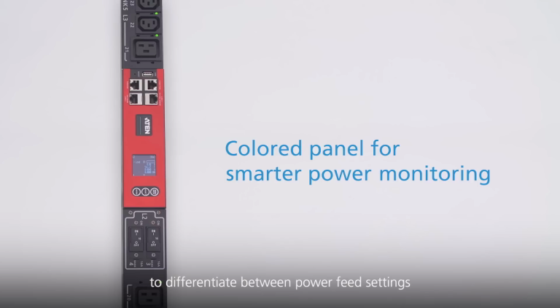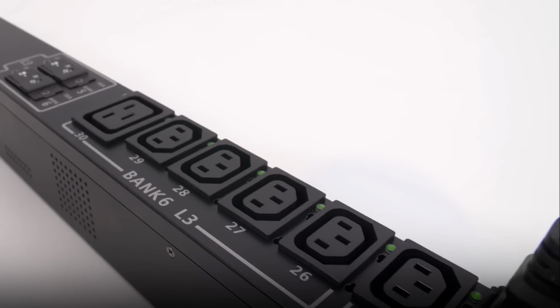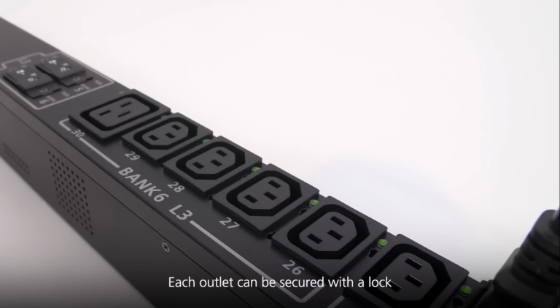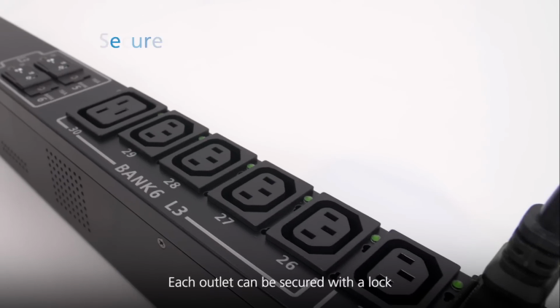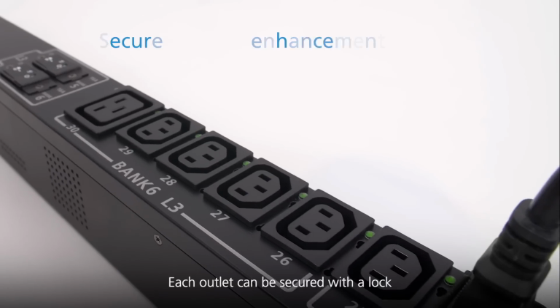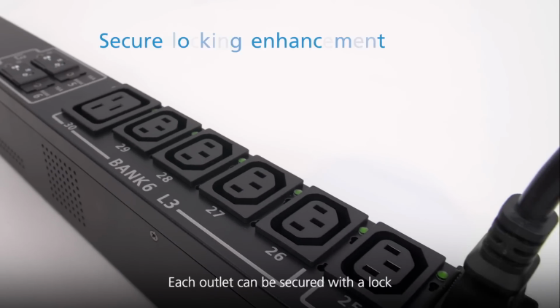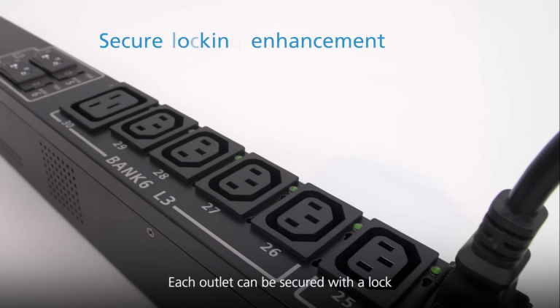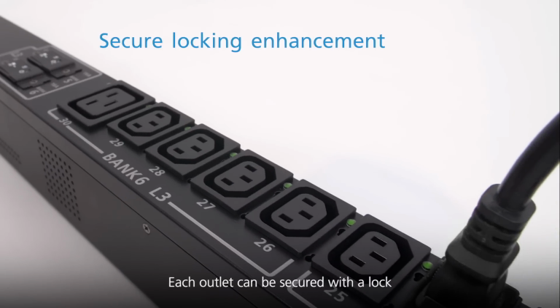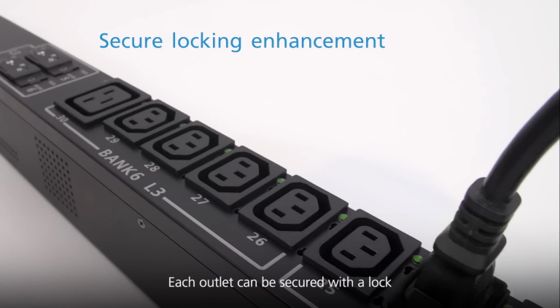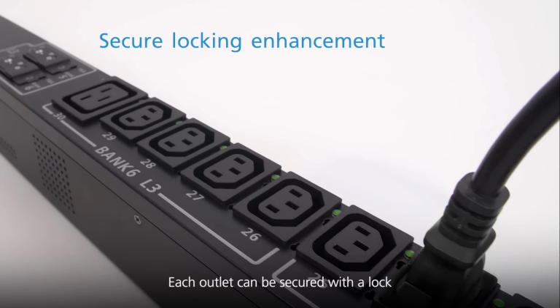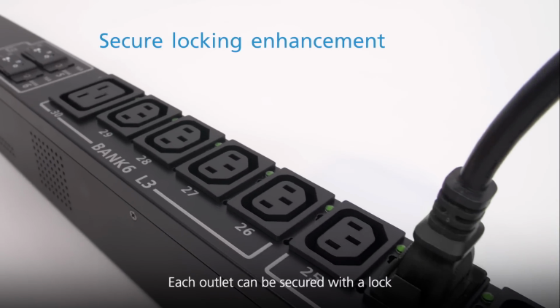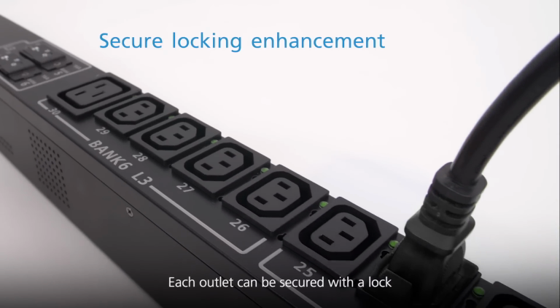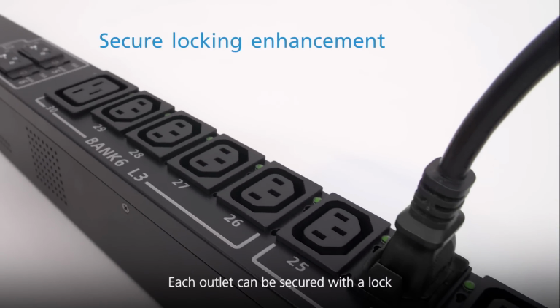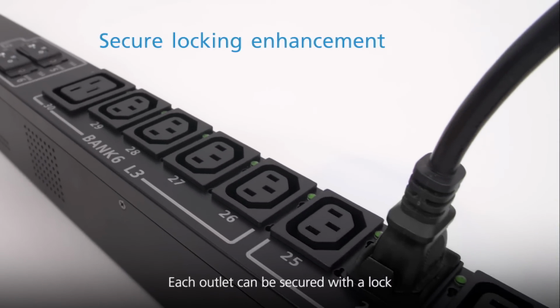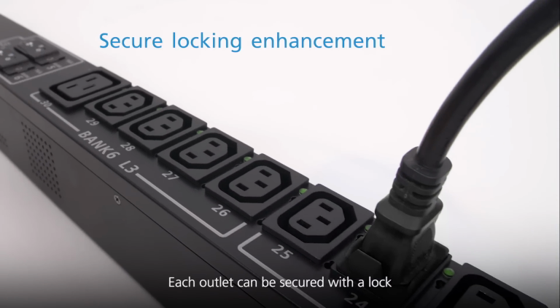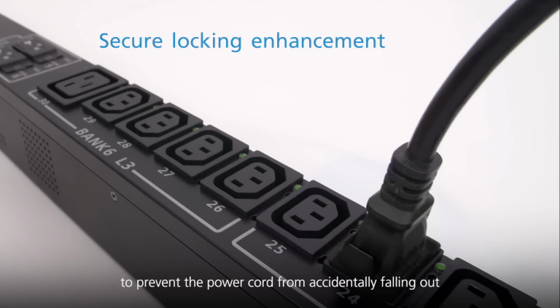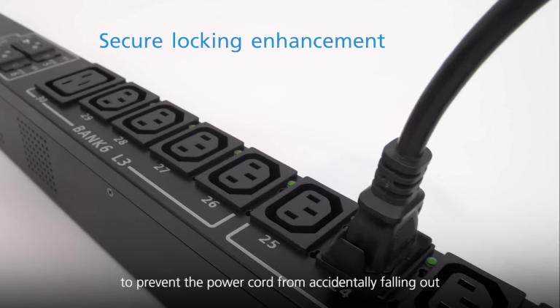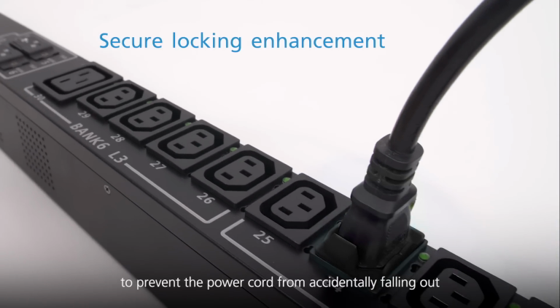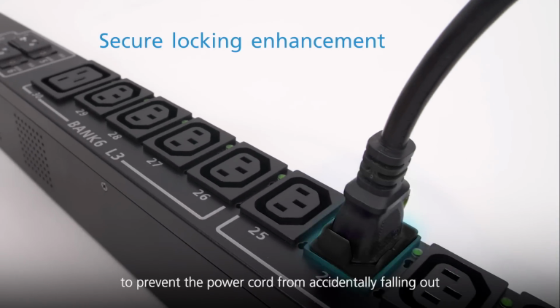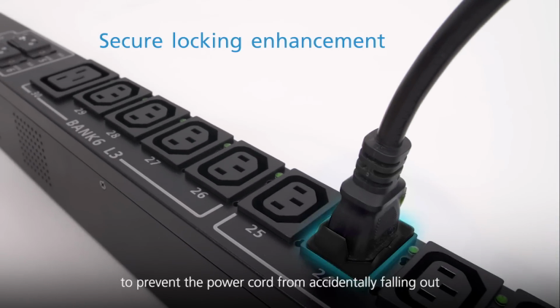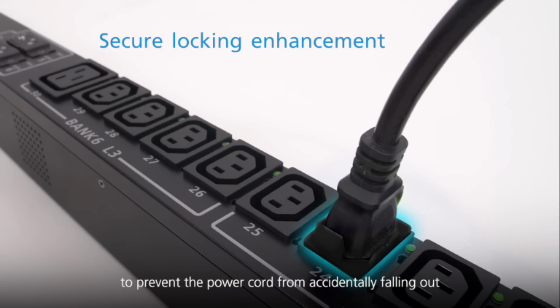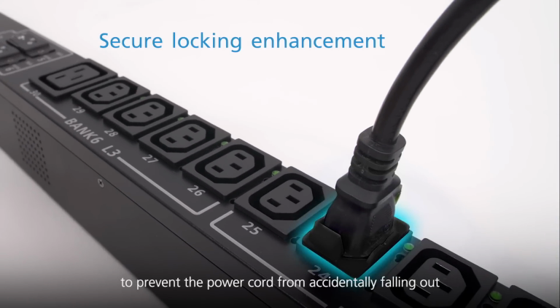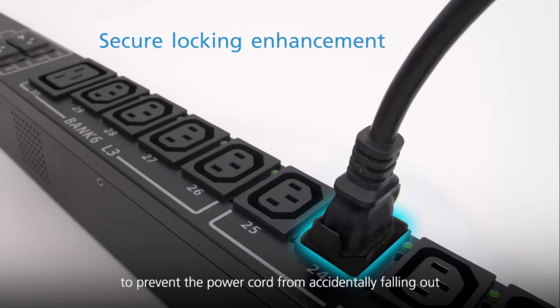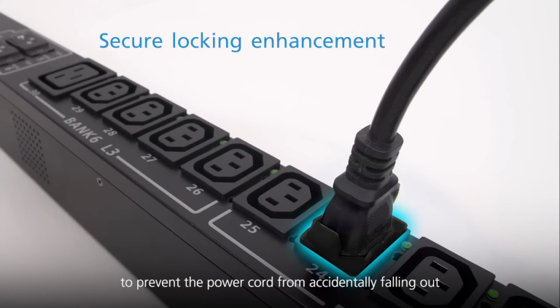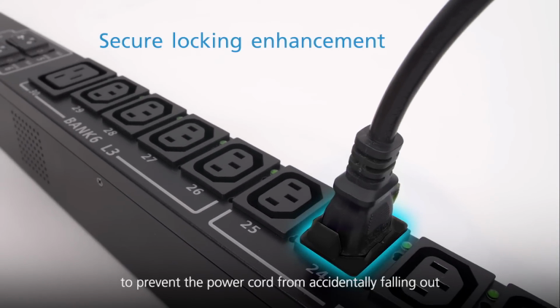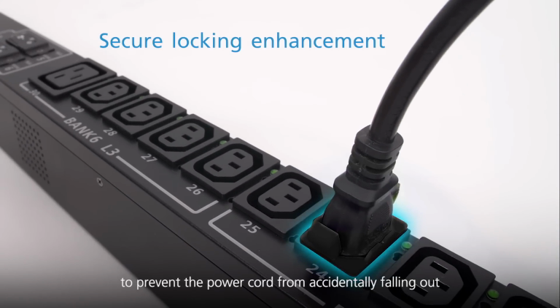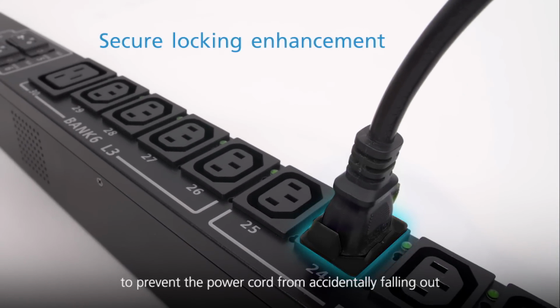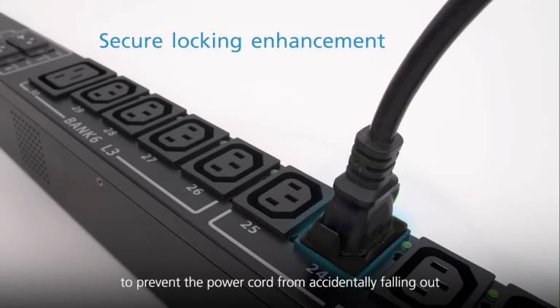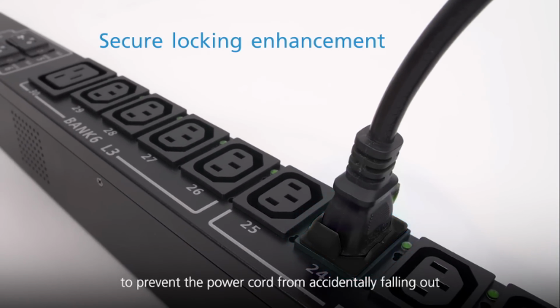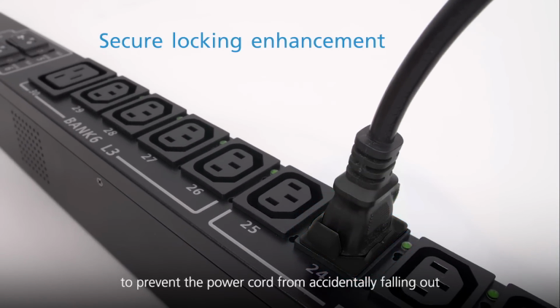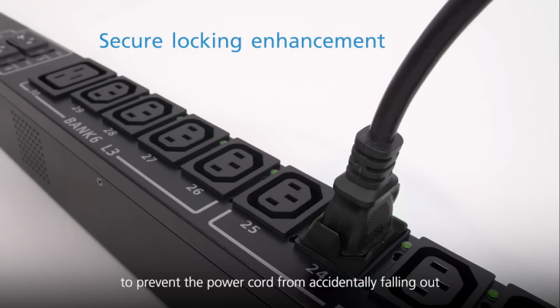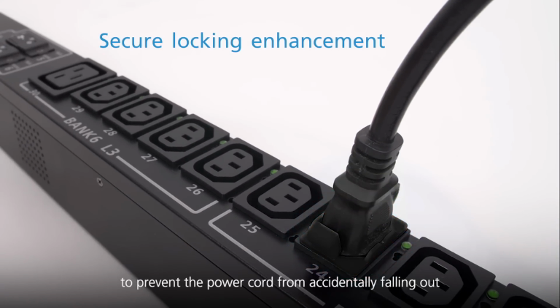Each outlet can be secured with a lock to prevent the power cord from accidentally falling out.